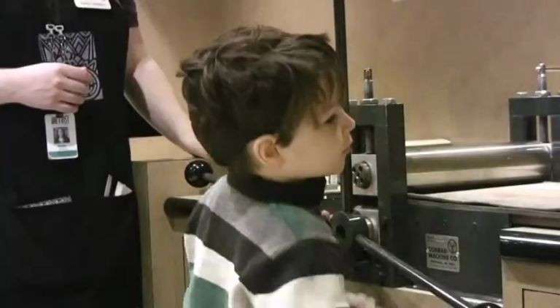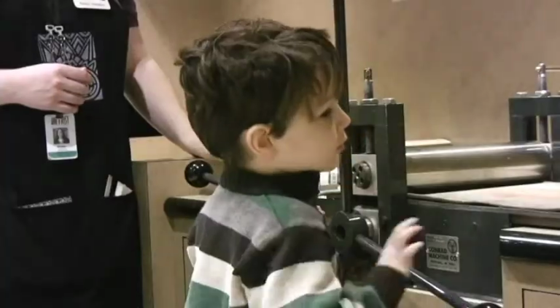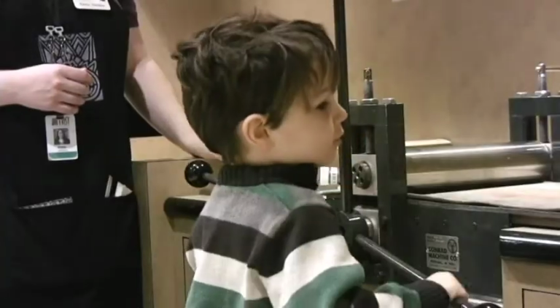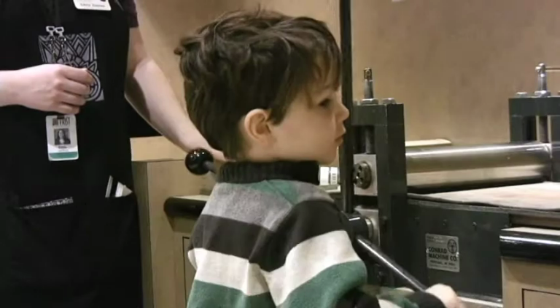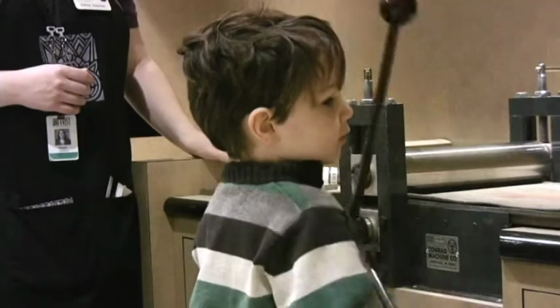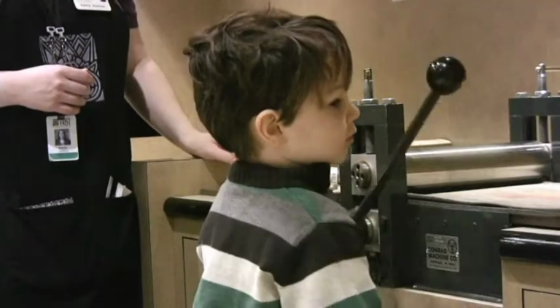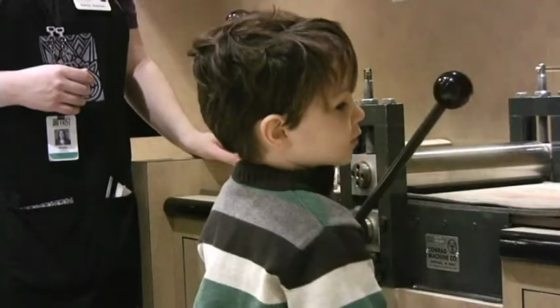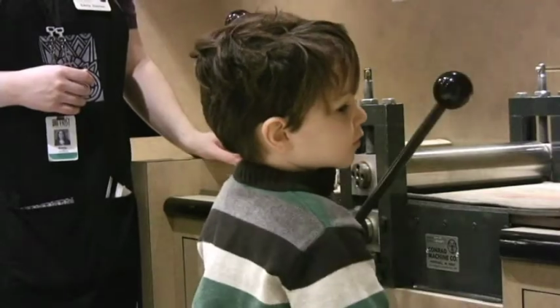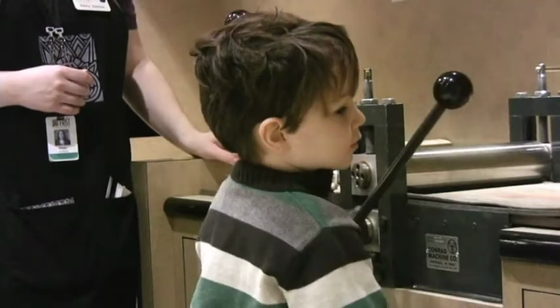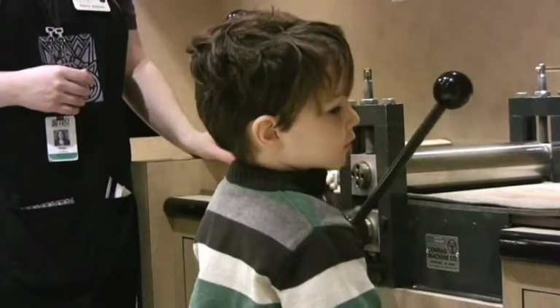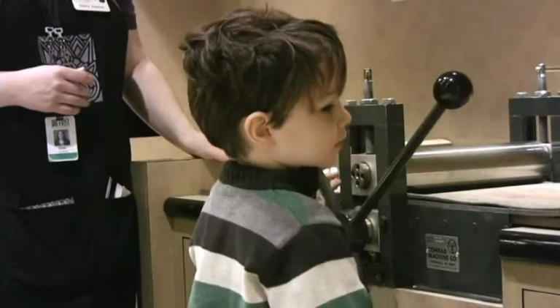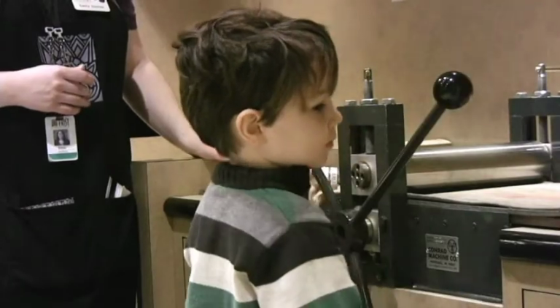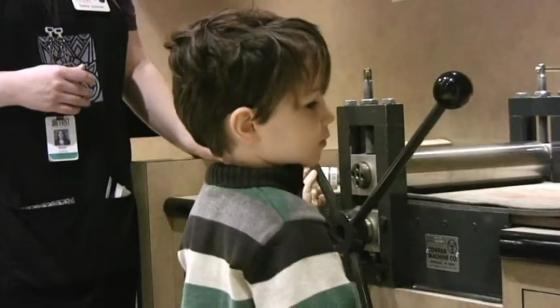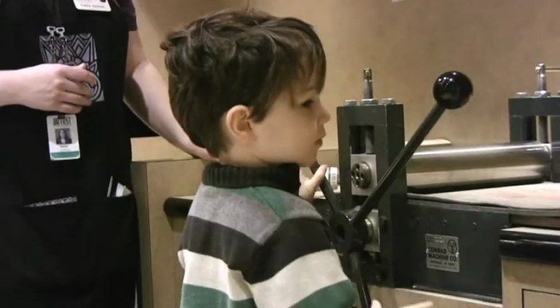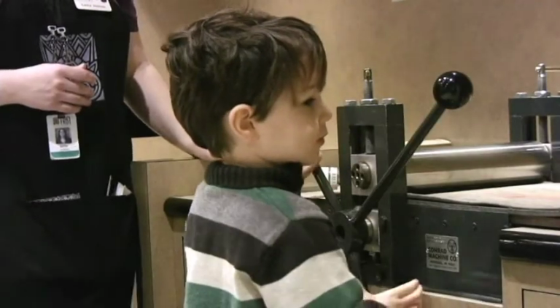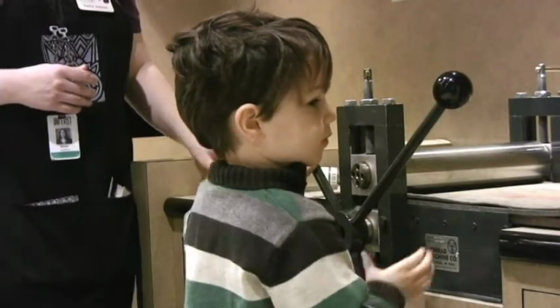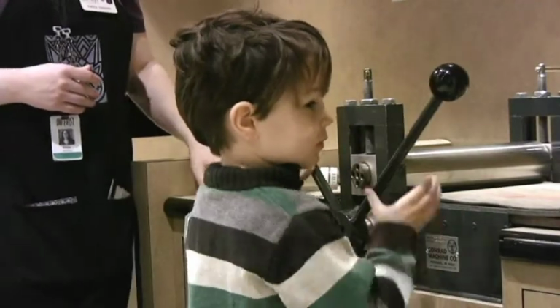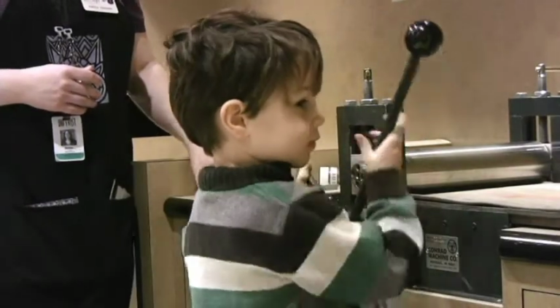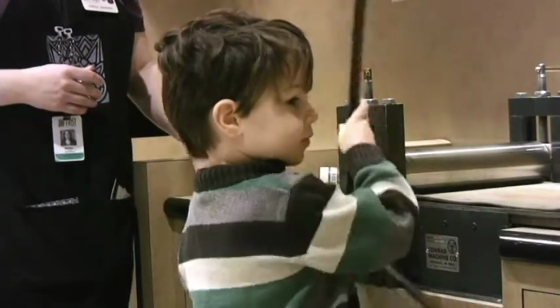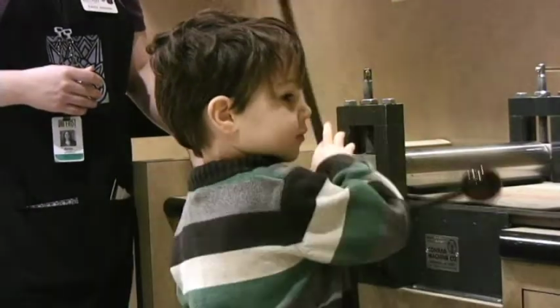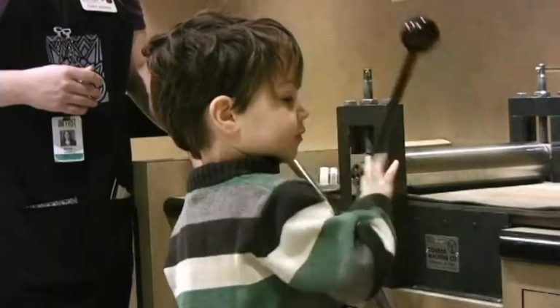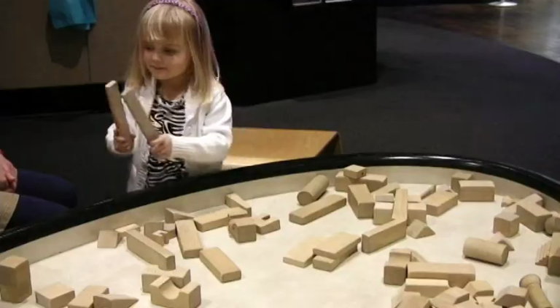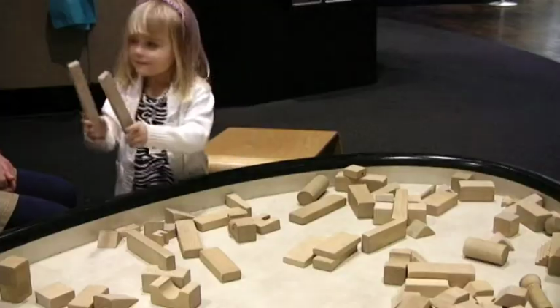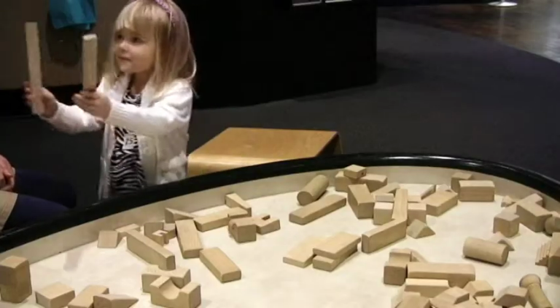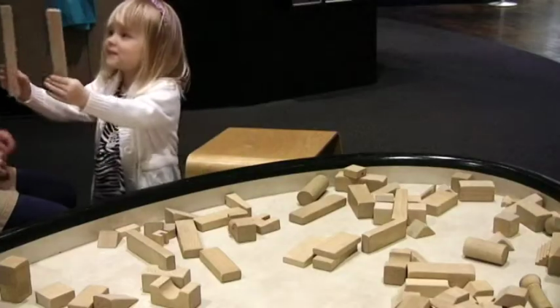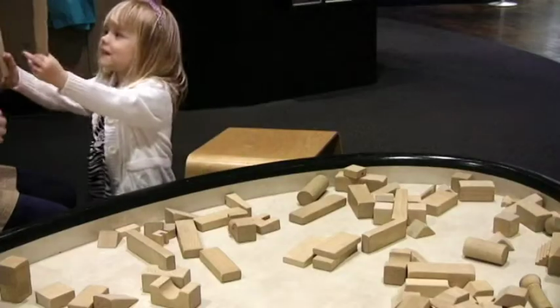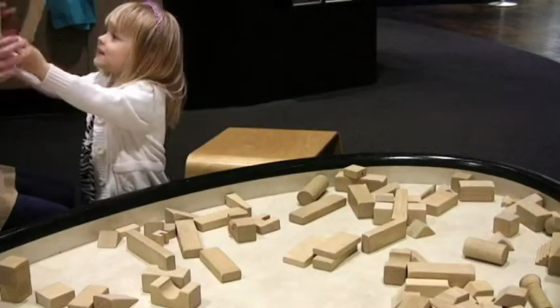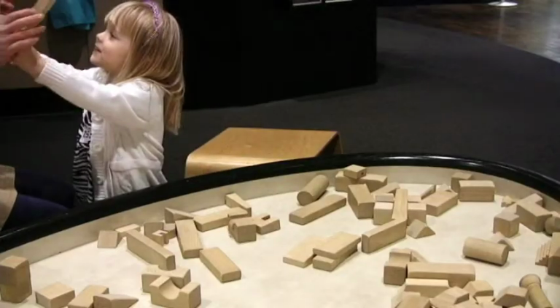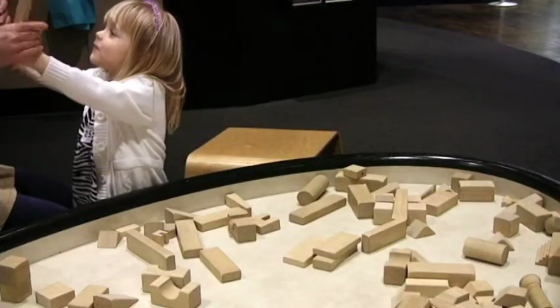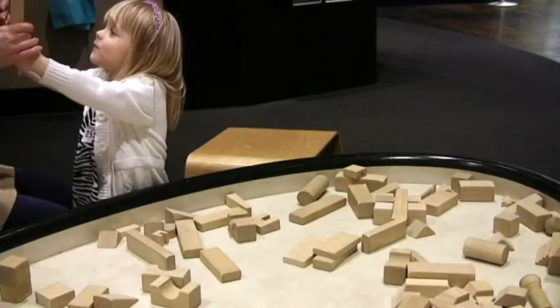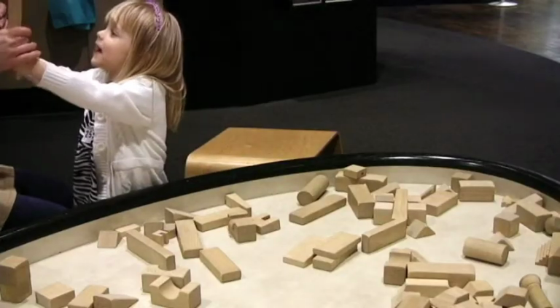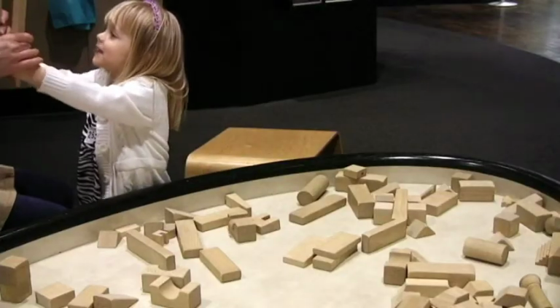You need both hands if you want. There you go, keep going. Mommy's off on Wednesdays.